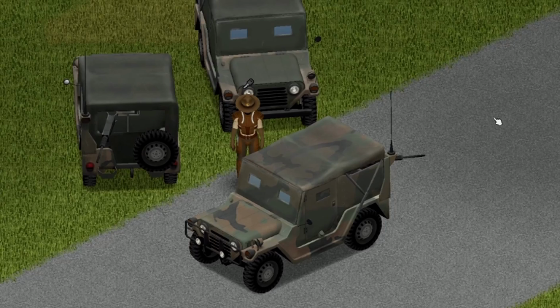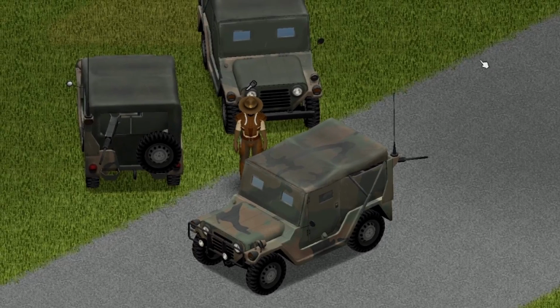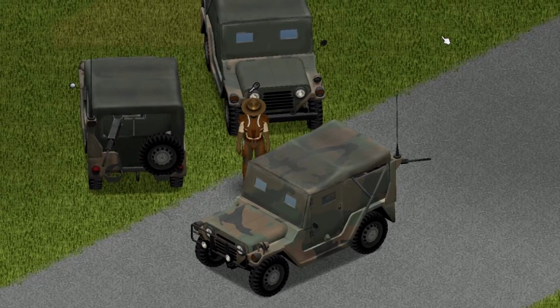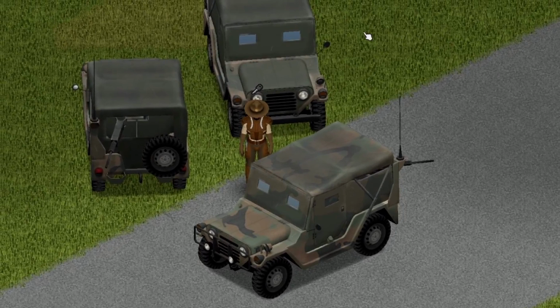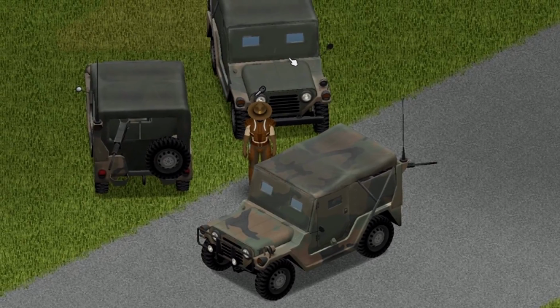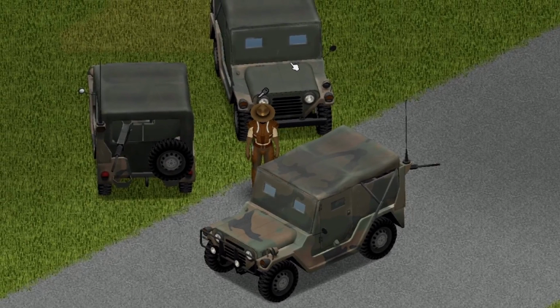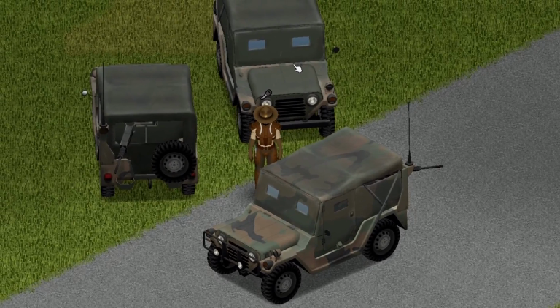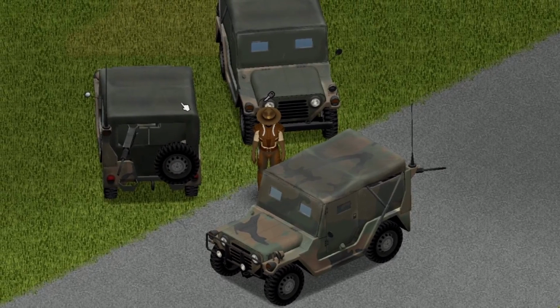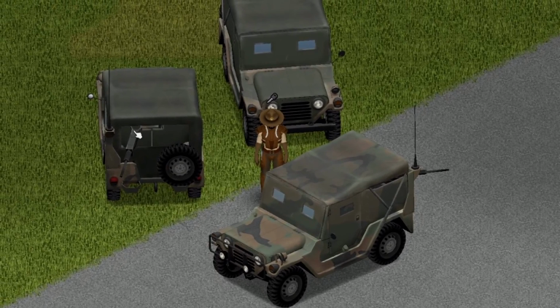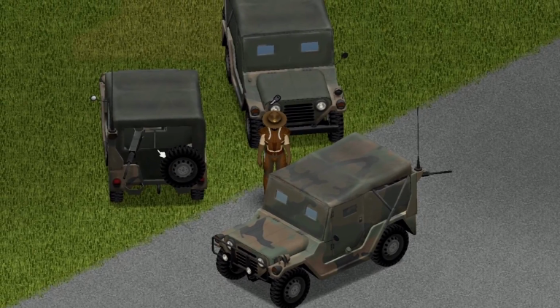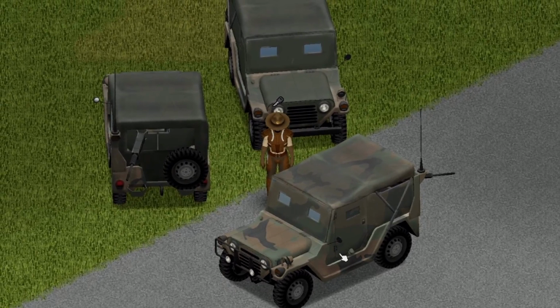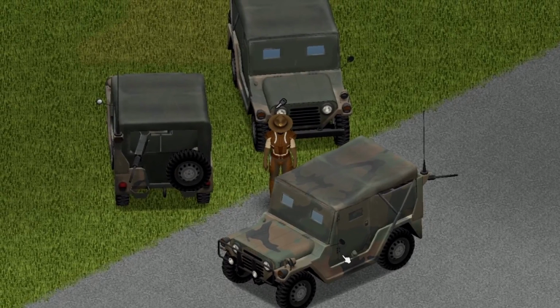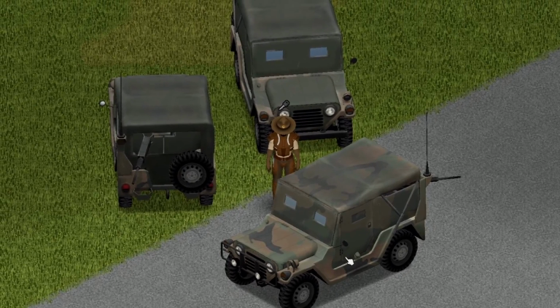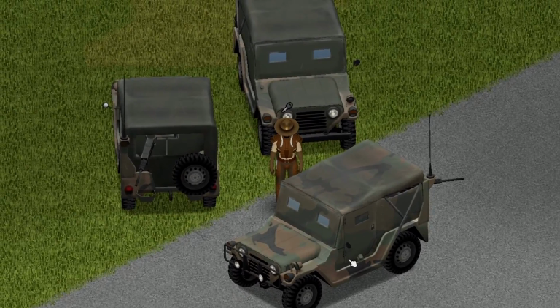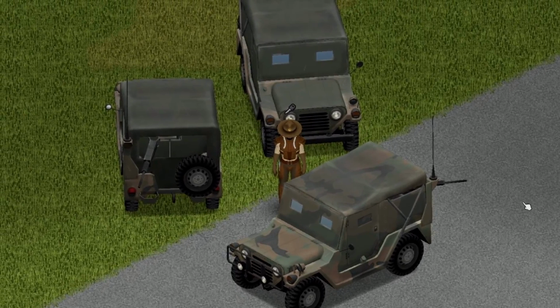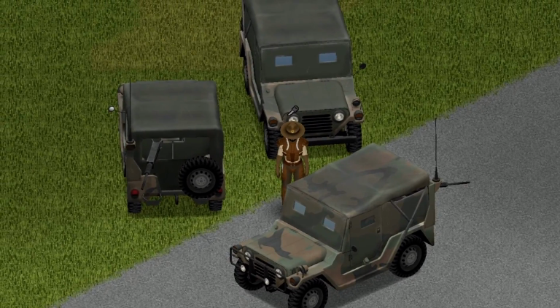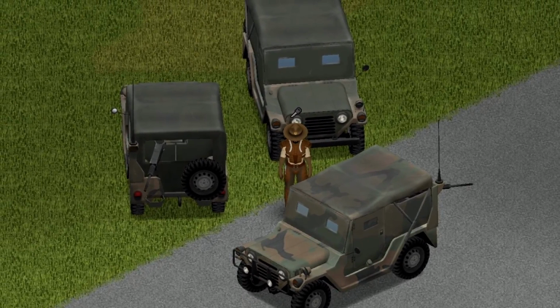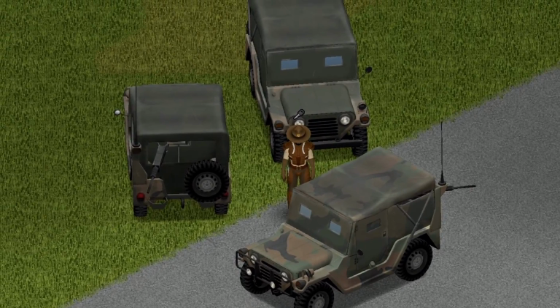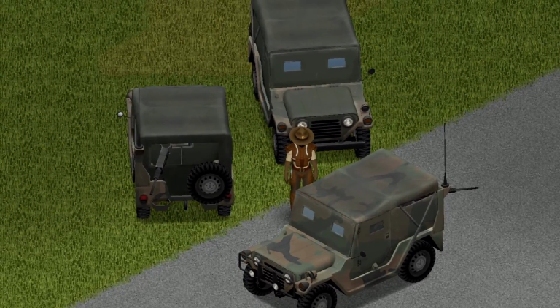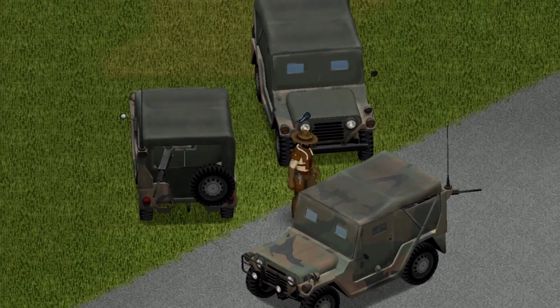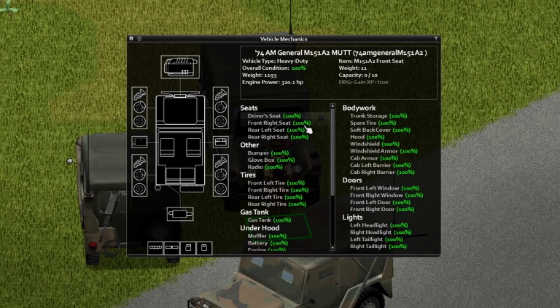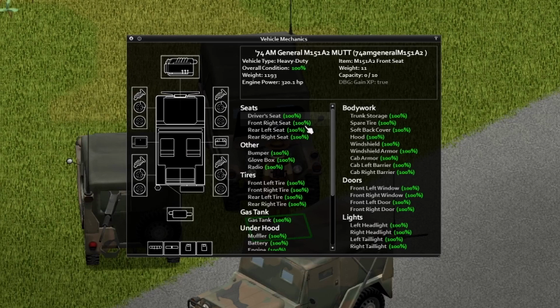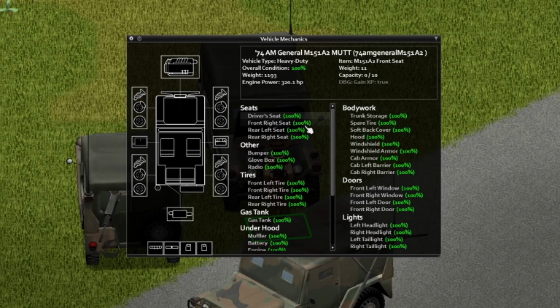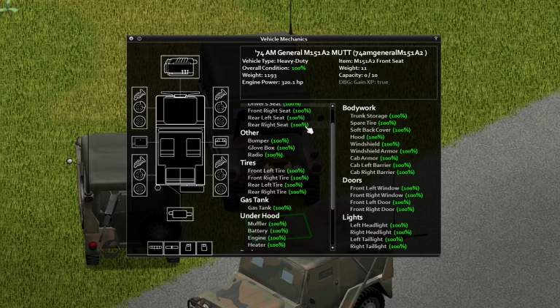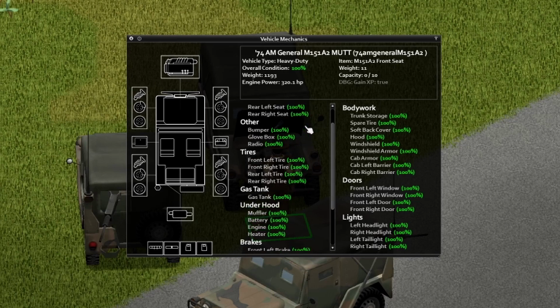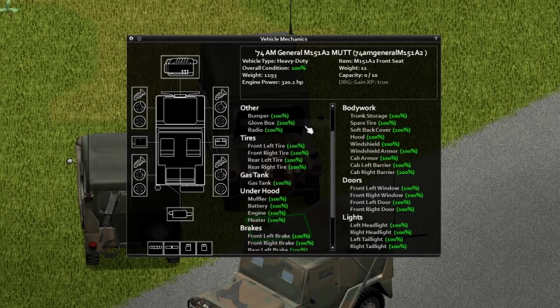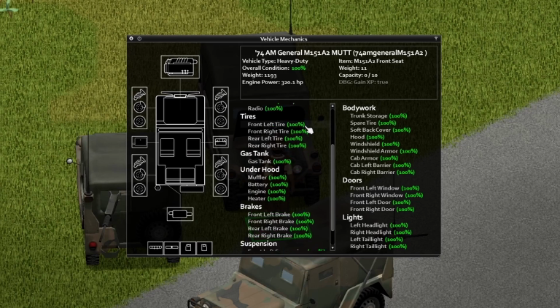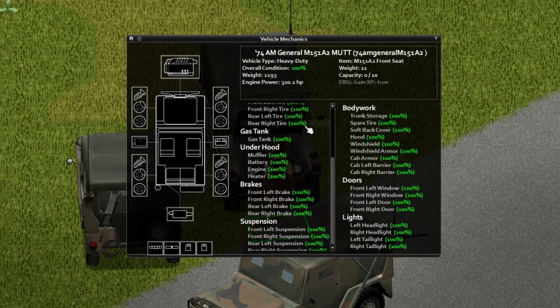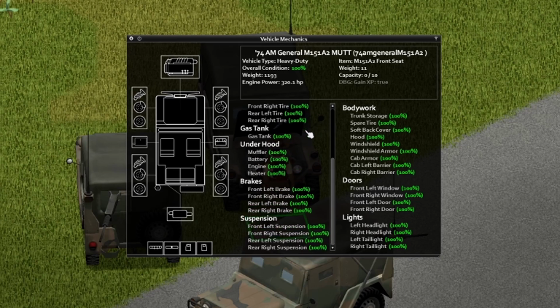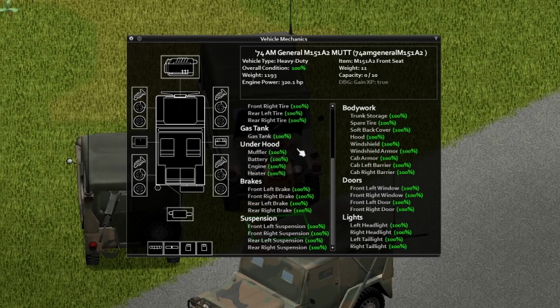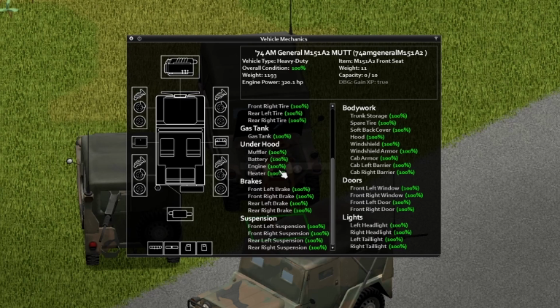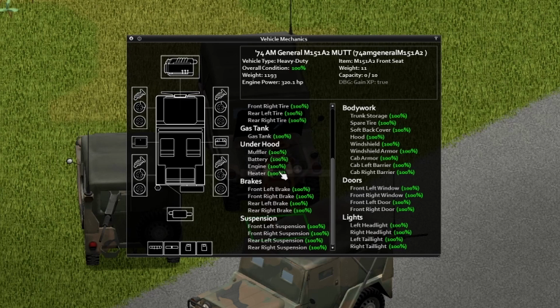Alright, so here we are. We have the front view, the back view, and the side view for you guys. And underneath the hood of the Mutt, we have the following features.